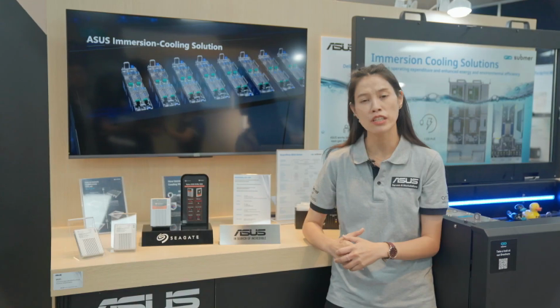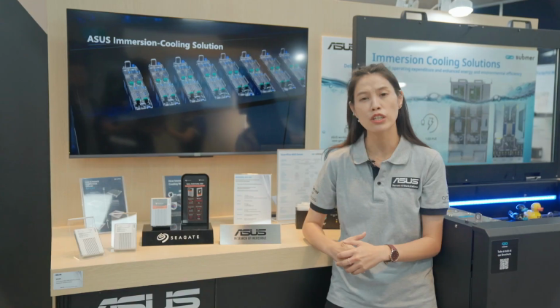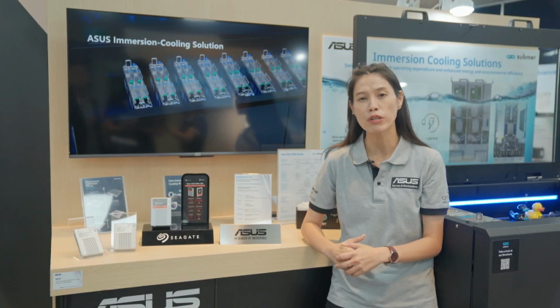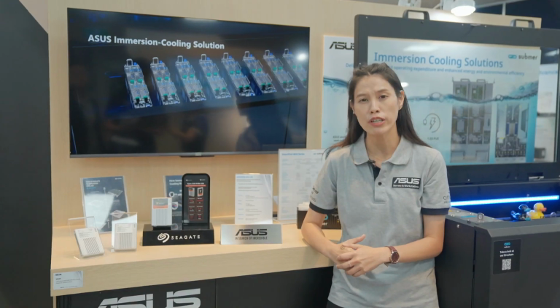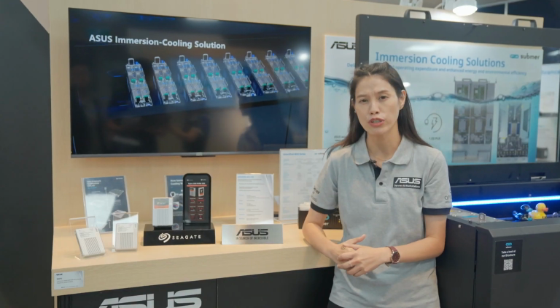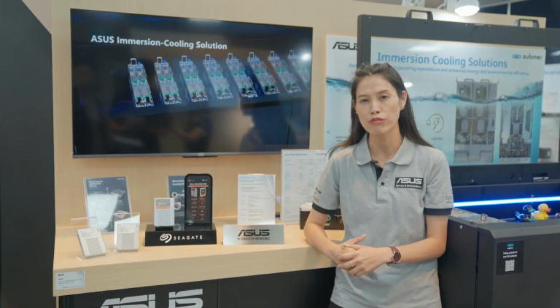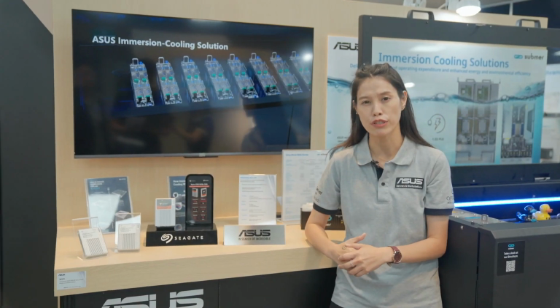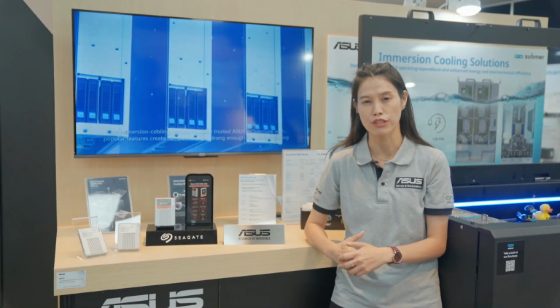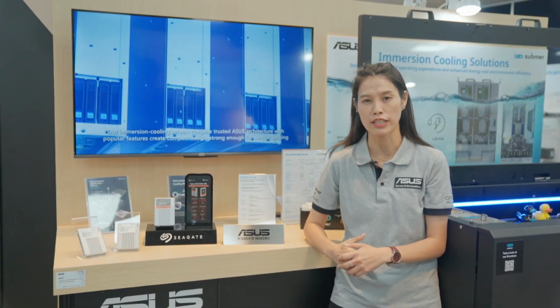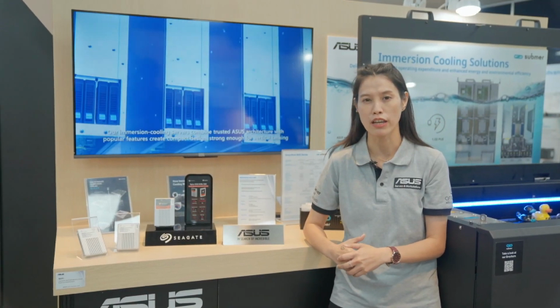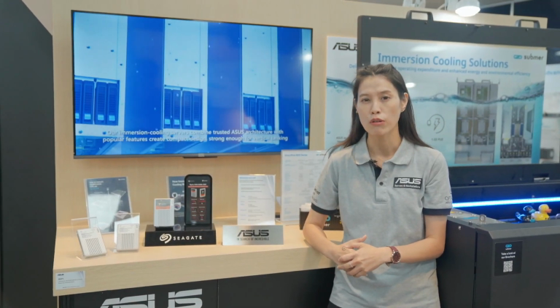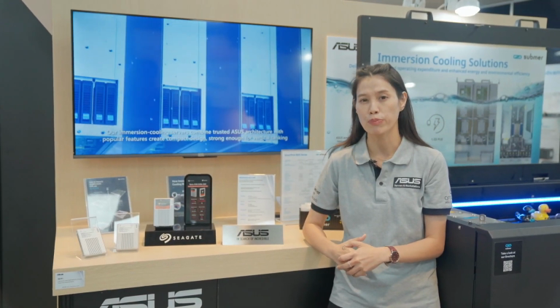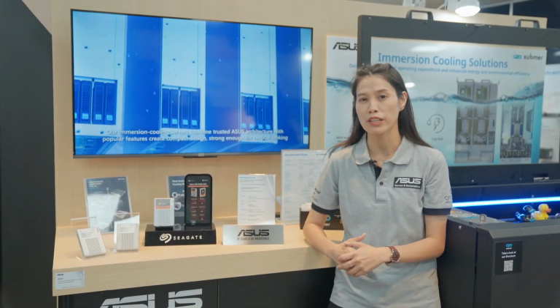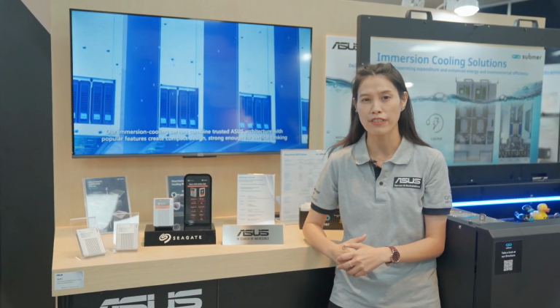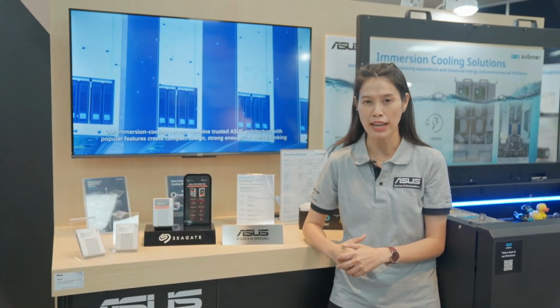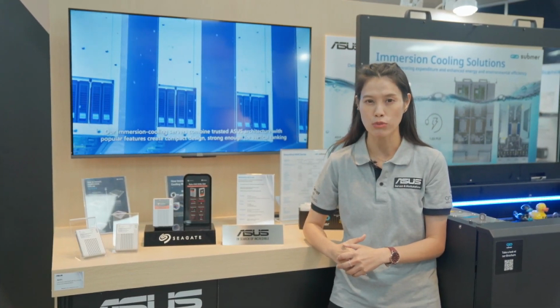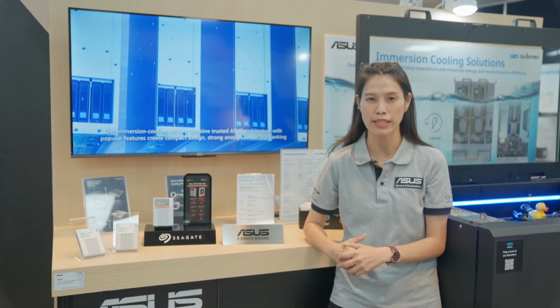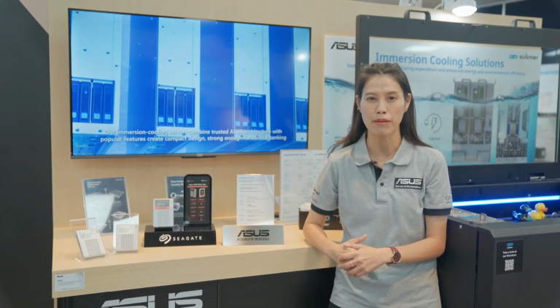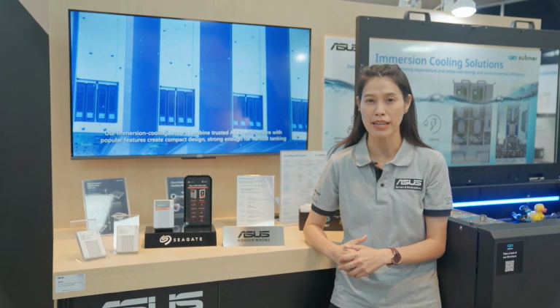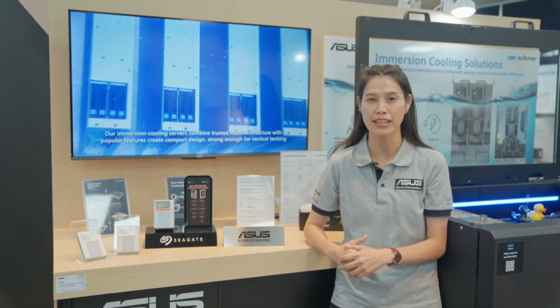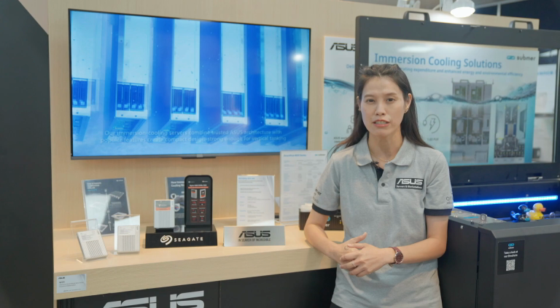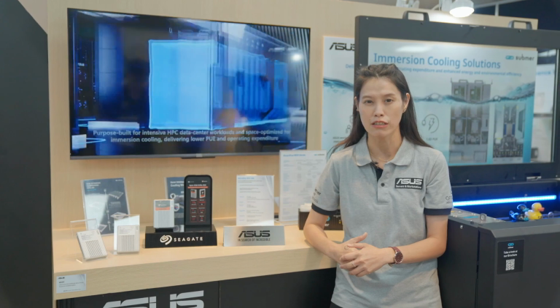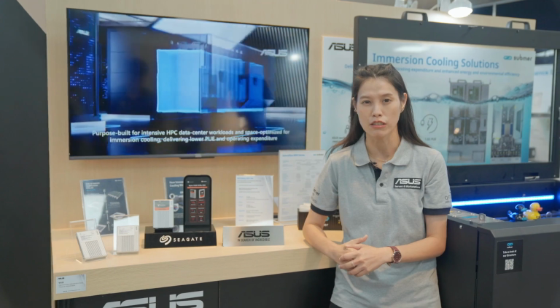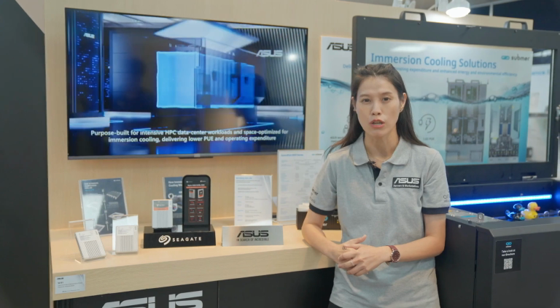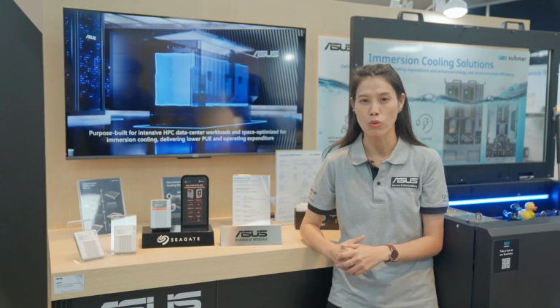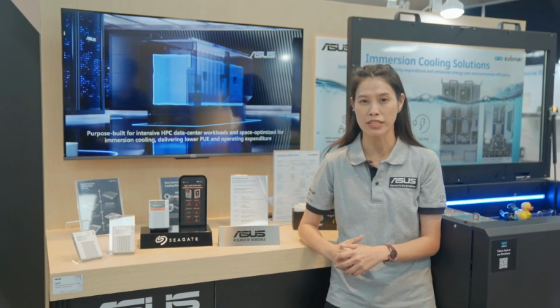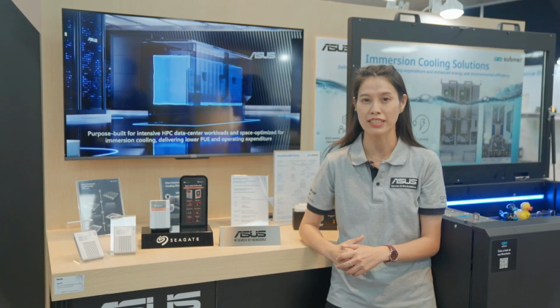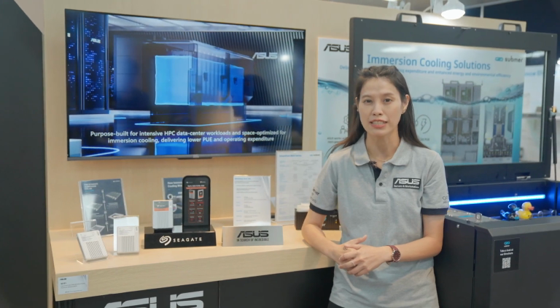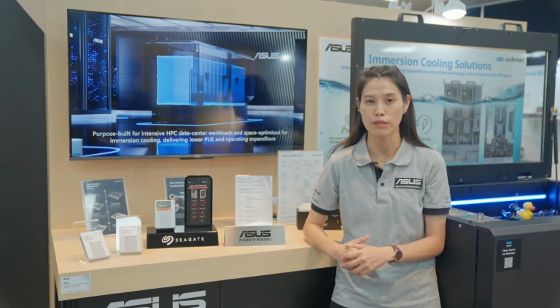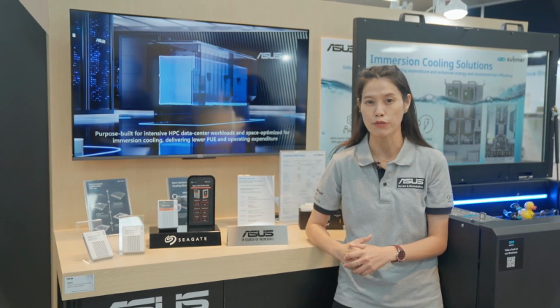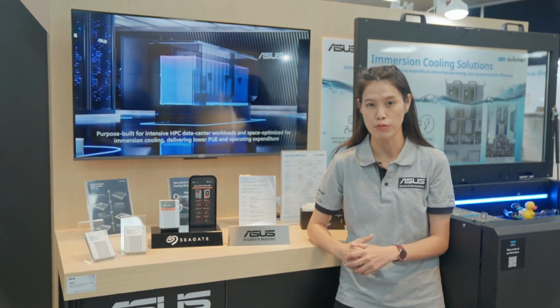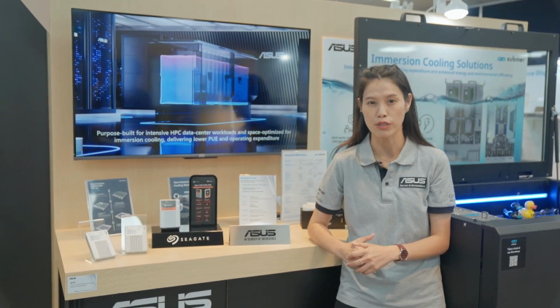In cooperation with Seagate, we believe that we can make it excellent with classic performance.